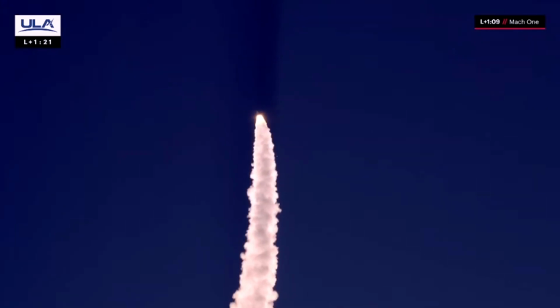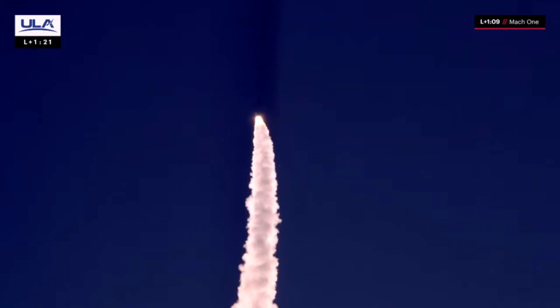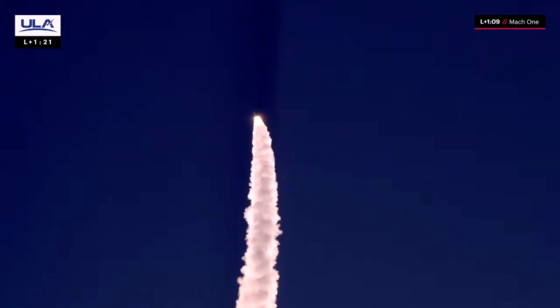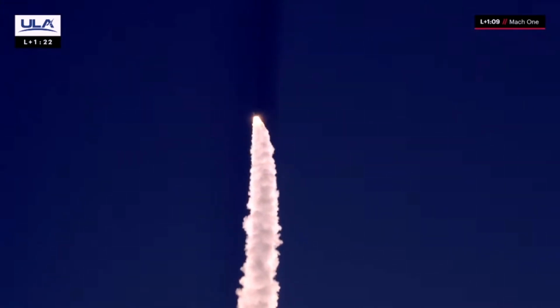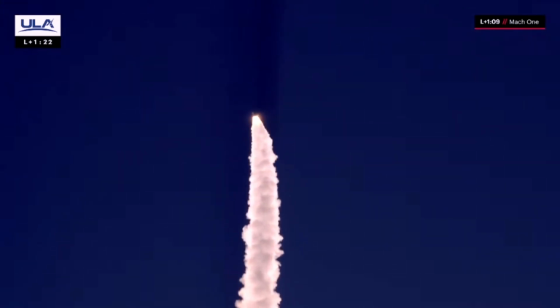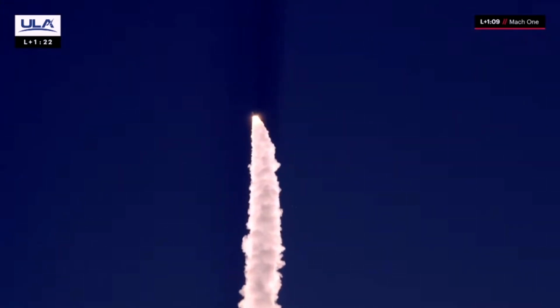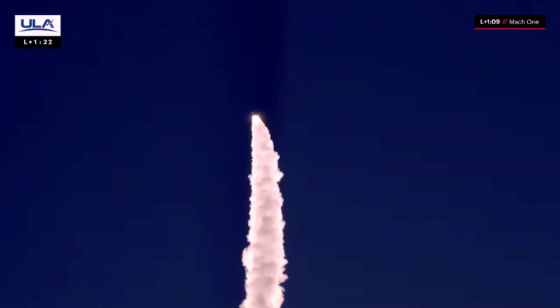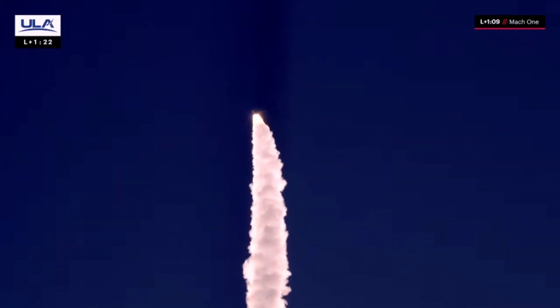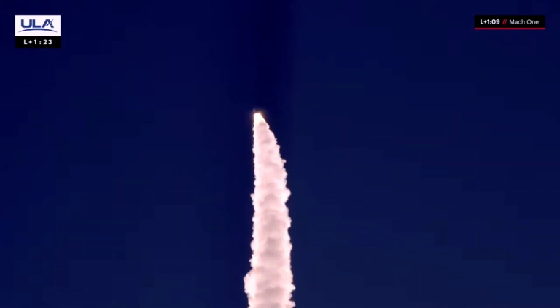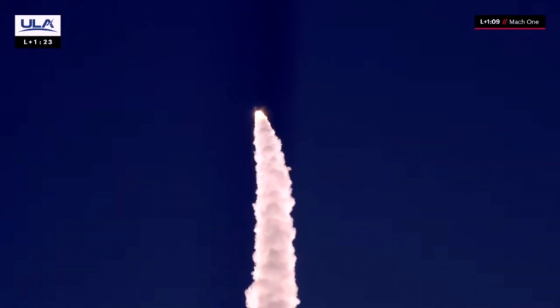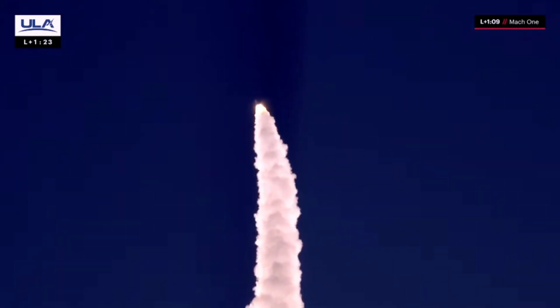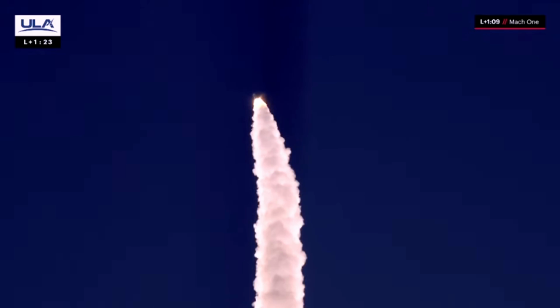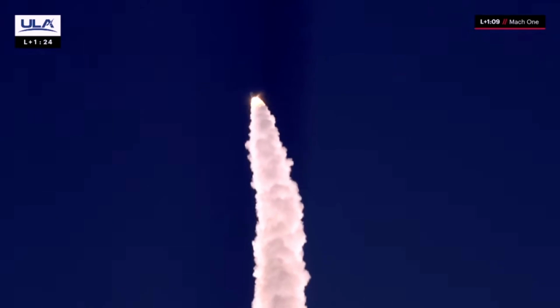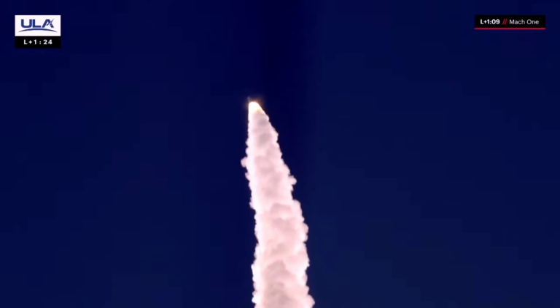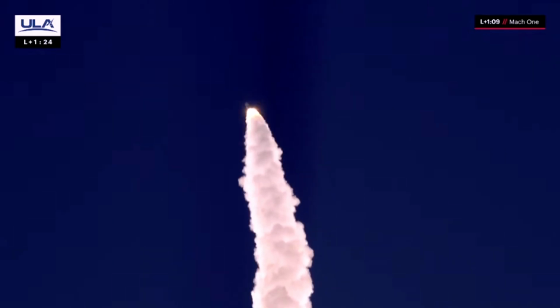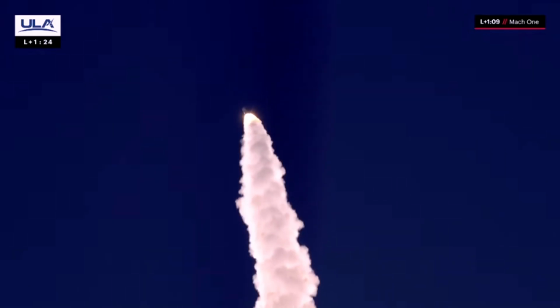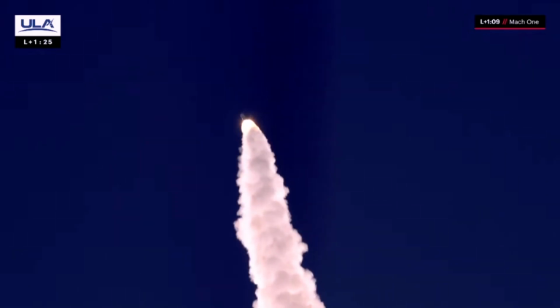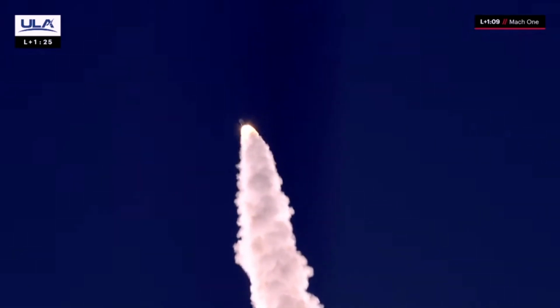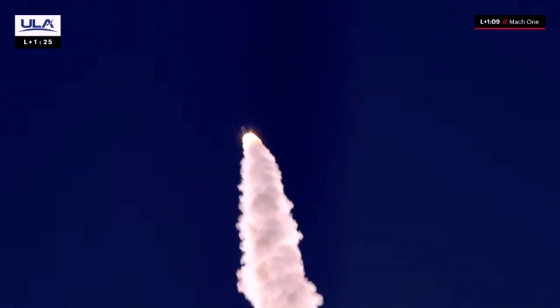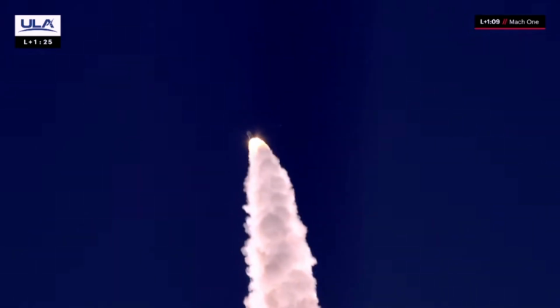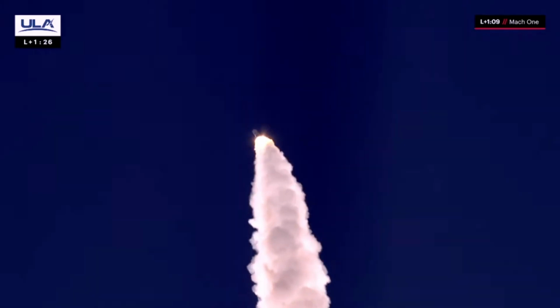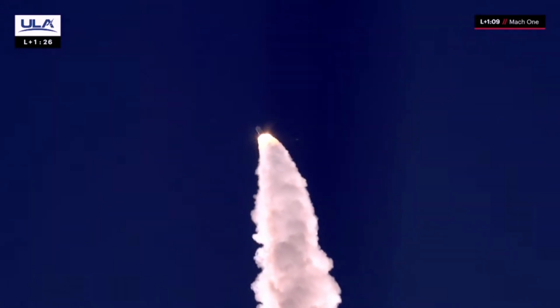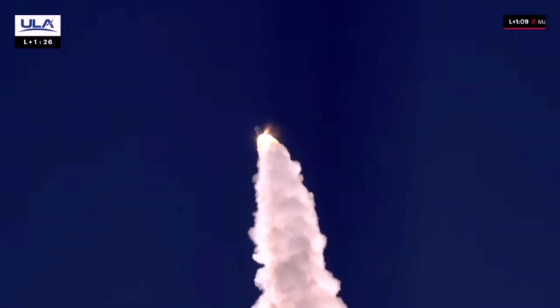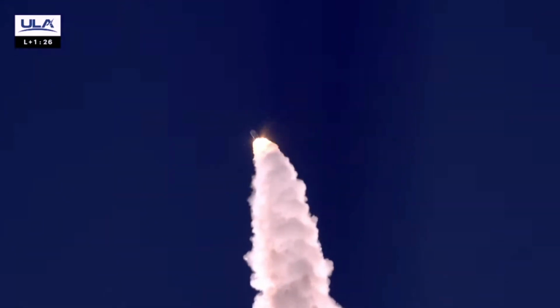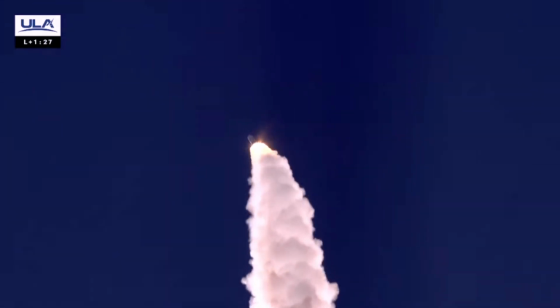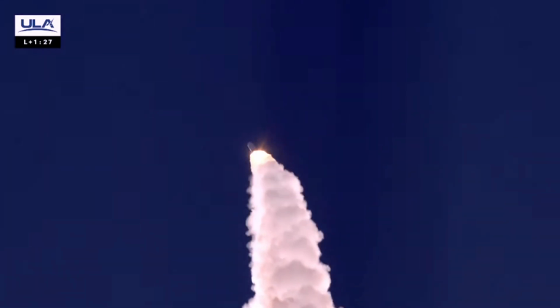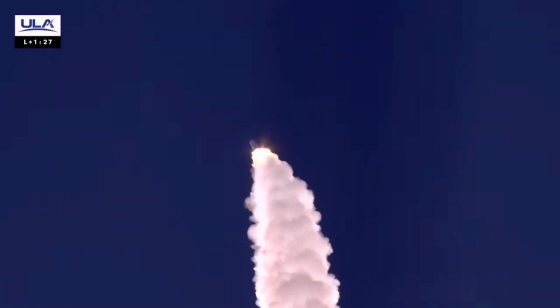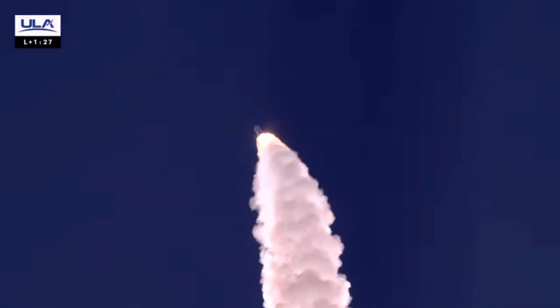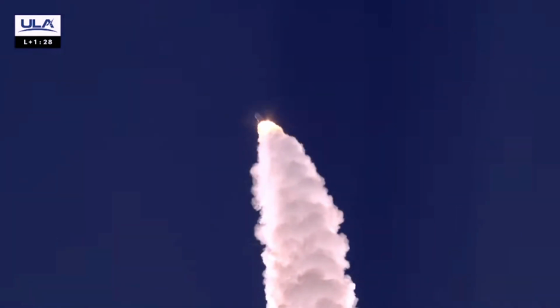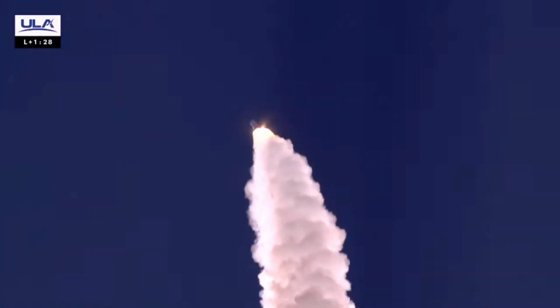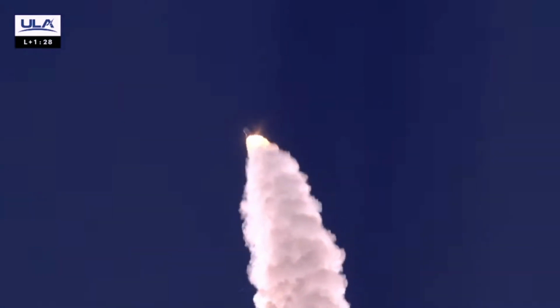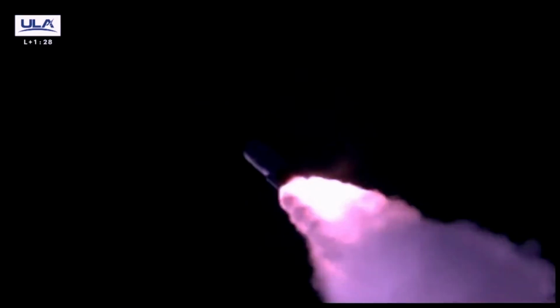And maximum dynamic pressure. Coming up on SRB burnout. And we have indication of SRB burnout.